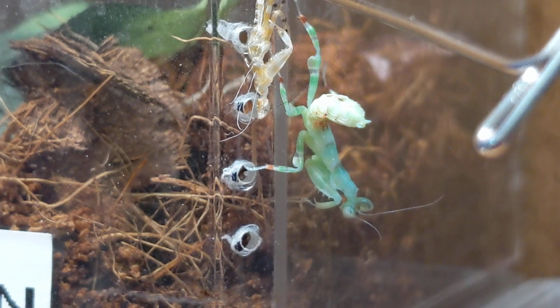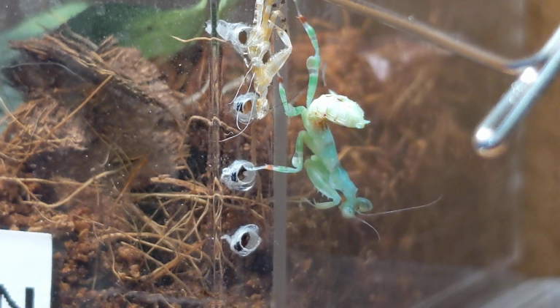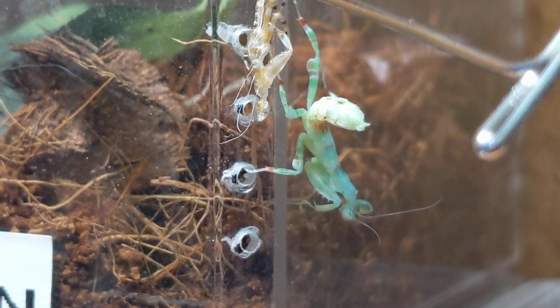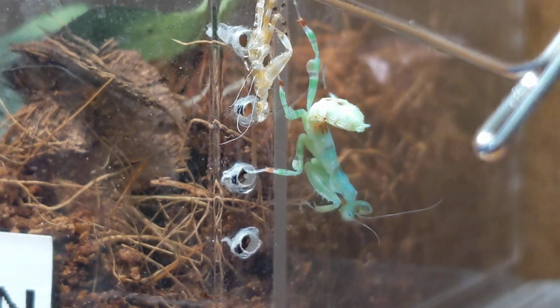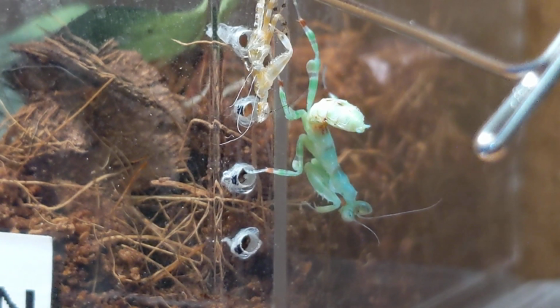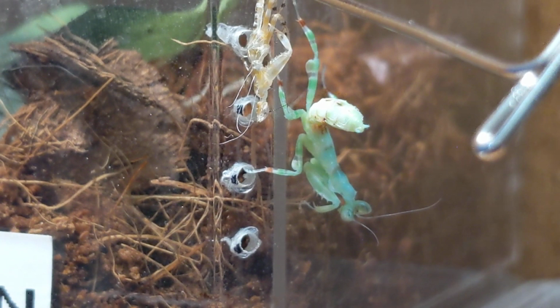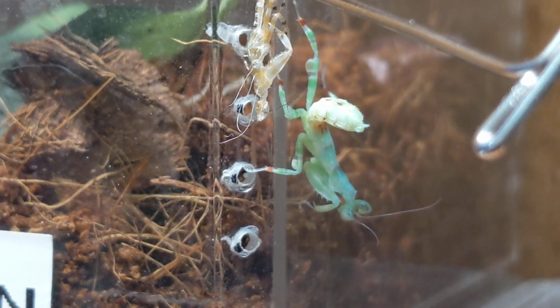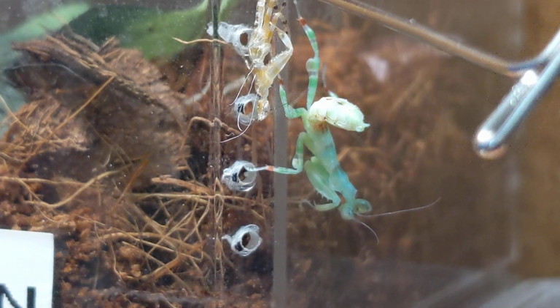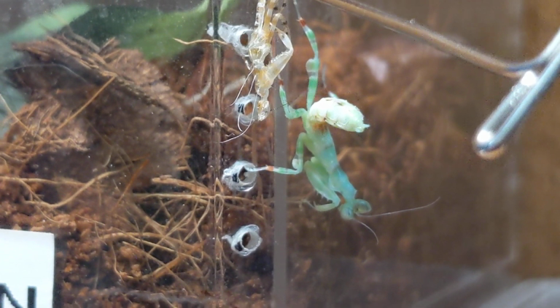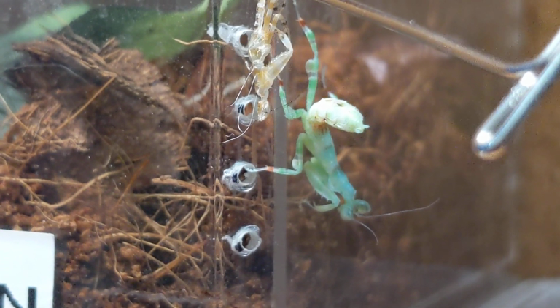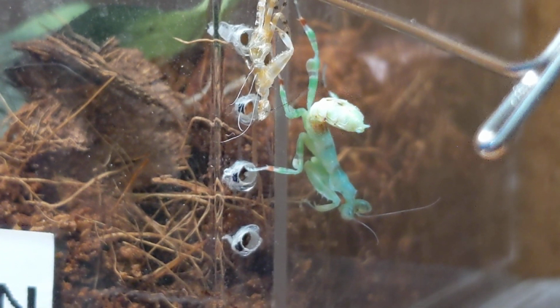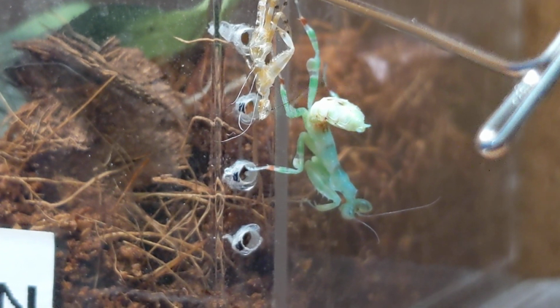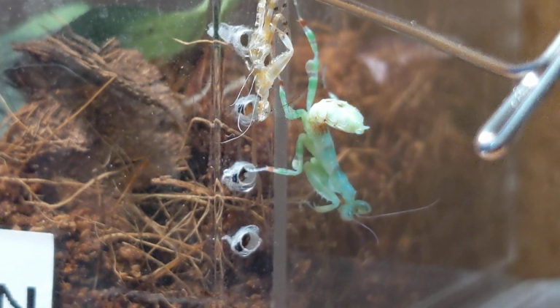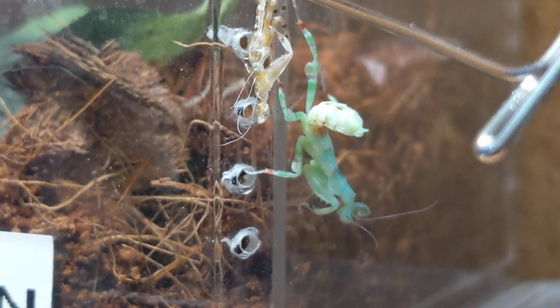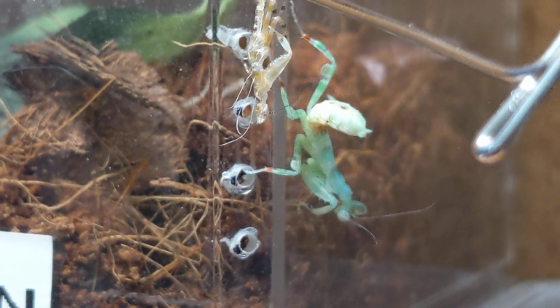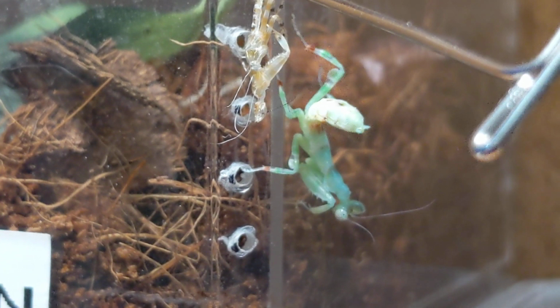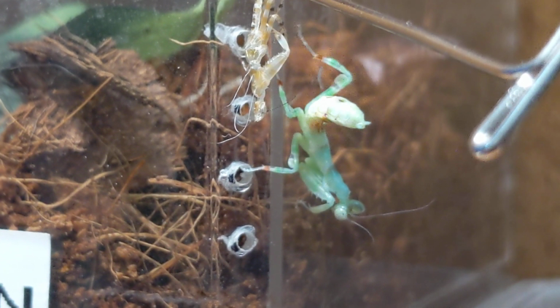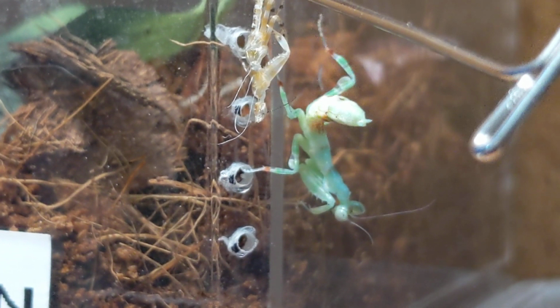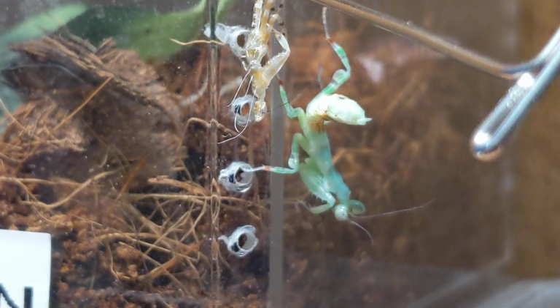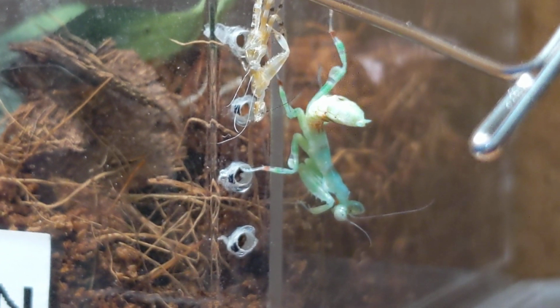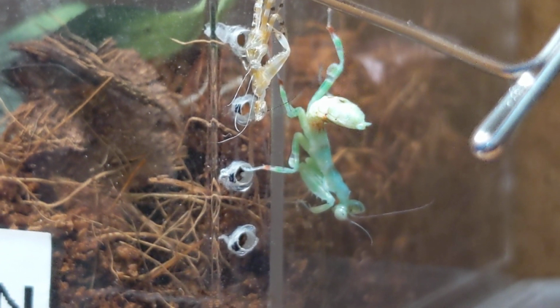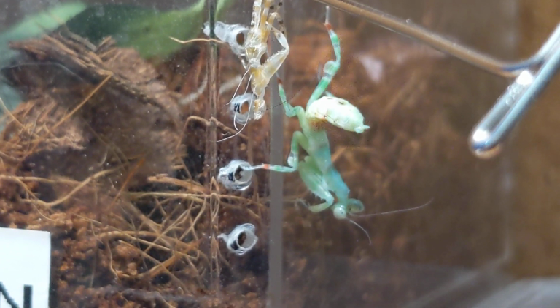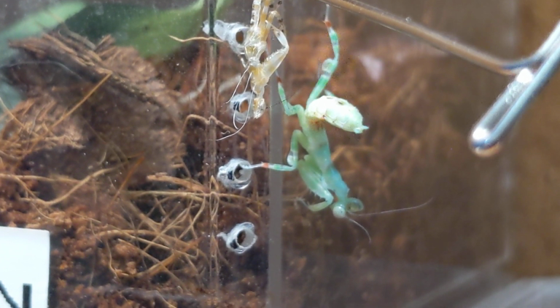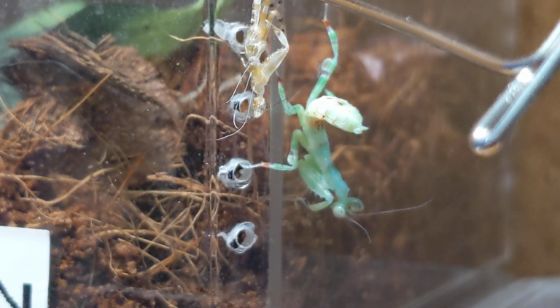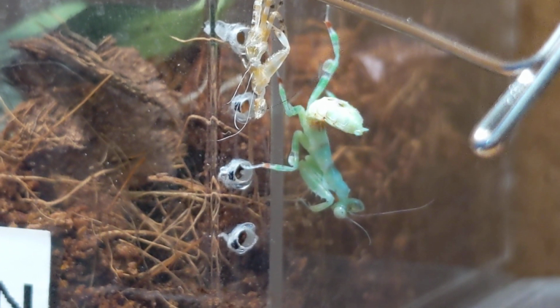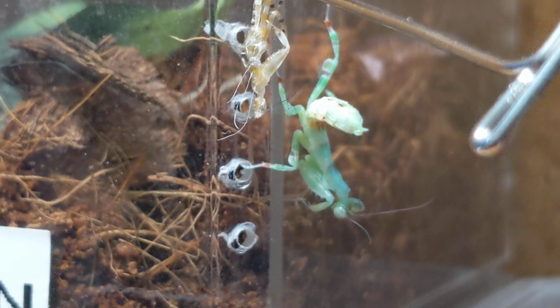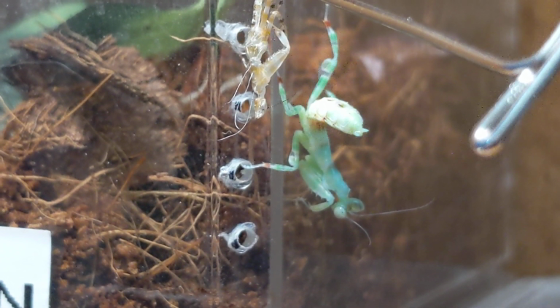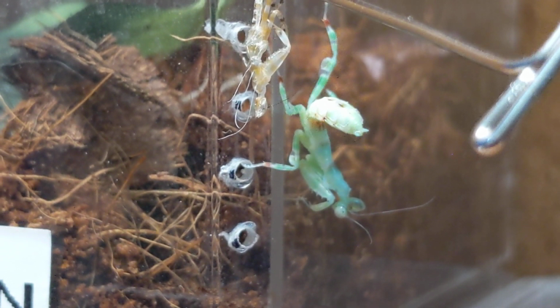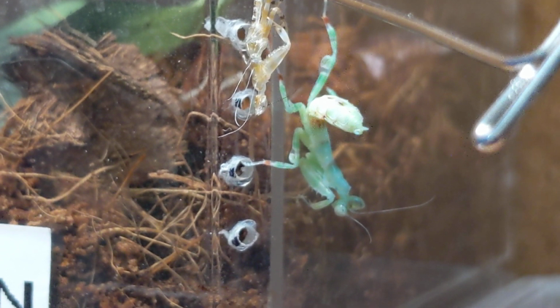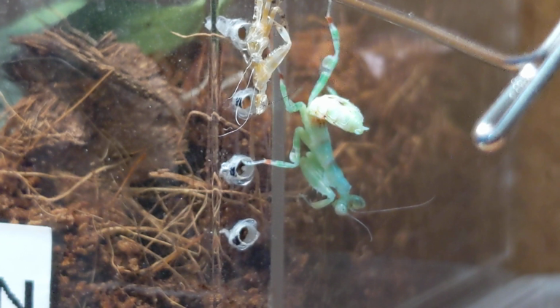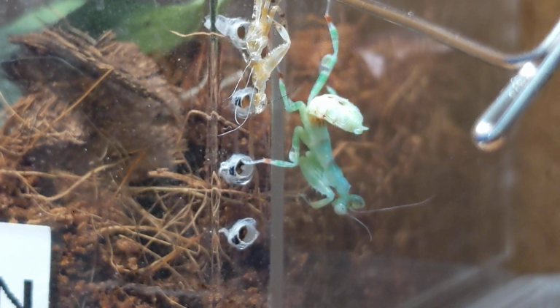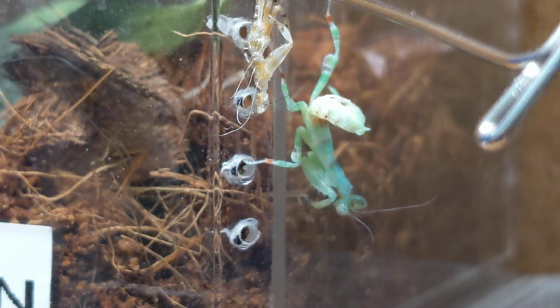She'll harden up for a little bit and I'll get her back in her enclosure. Thanks for watching.